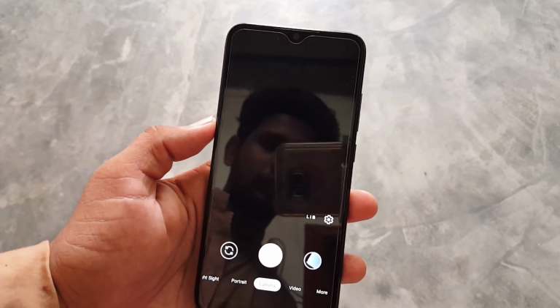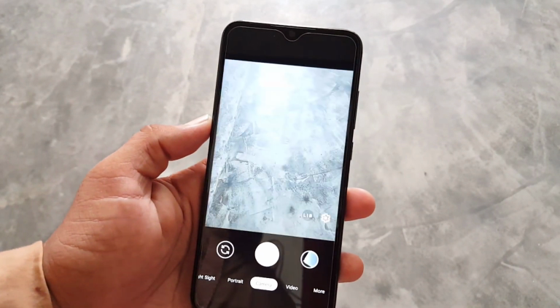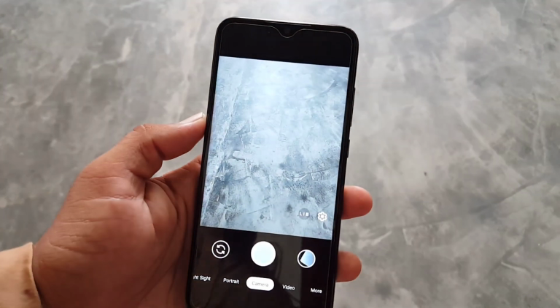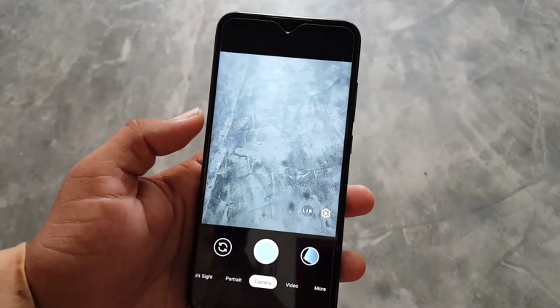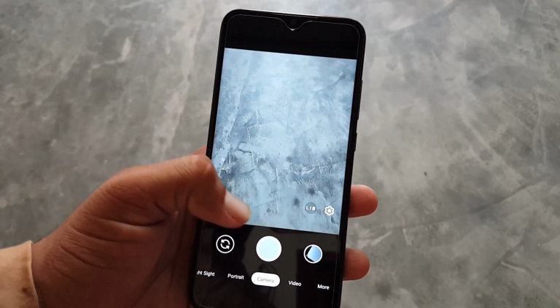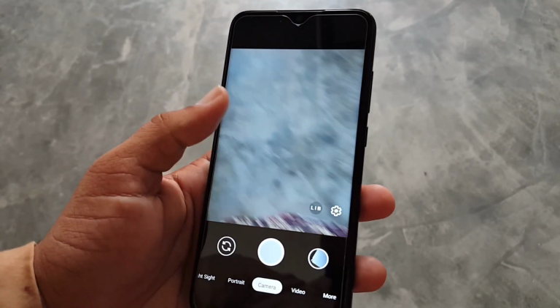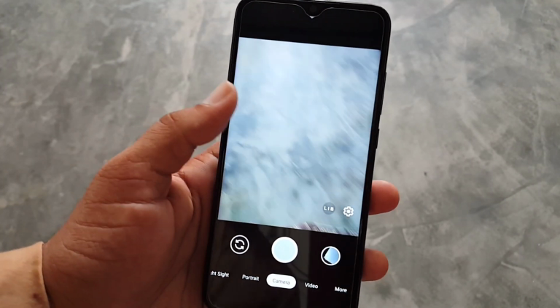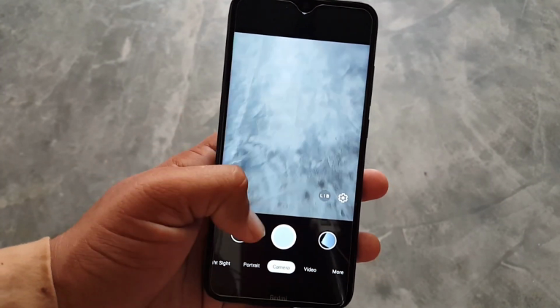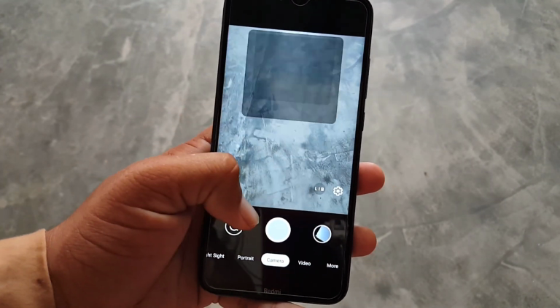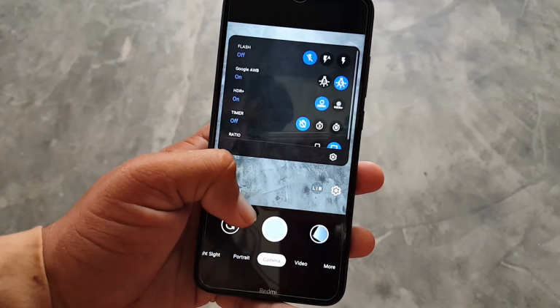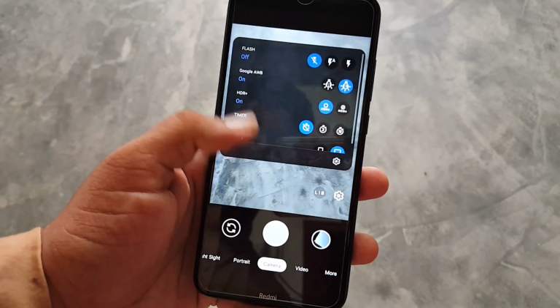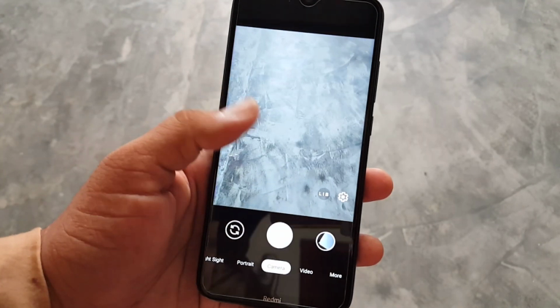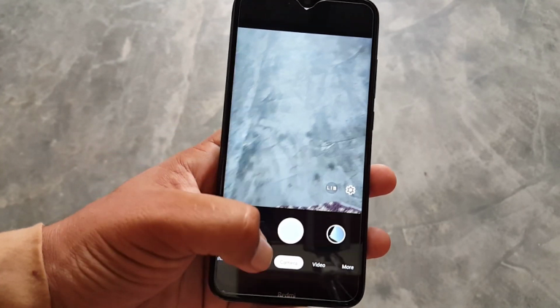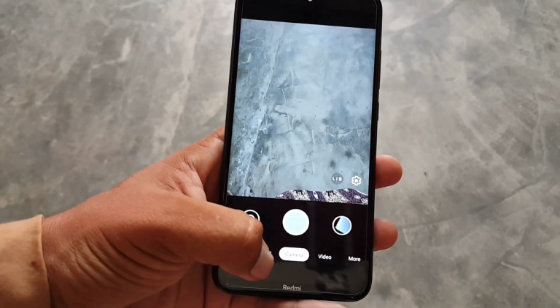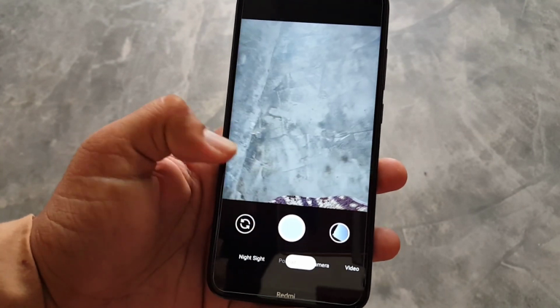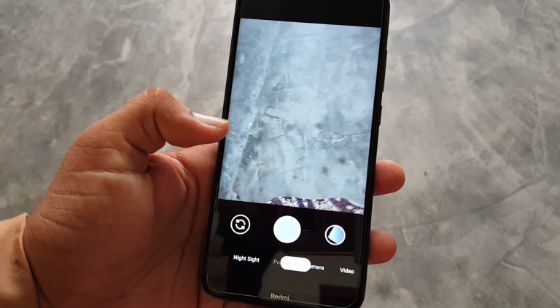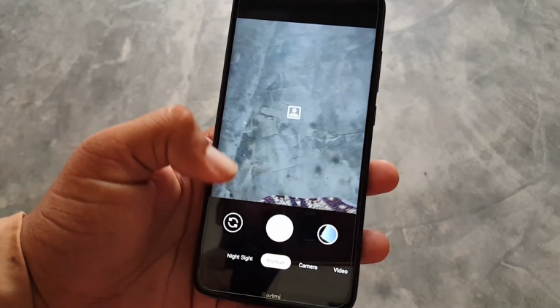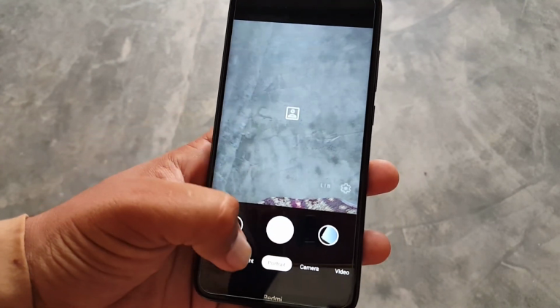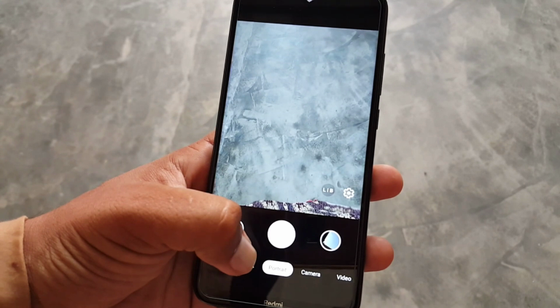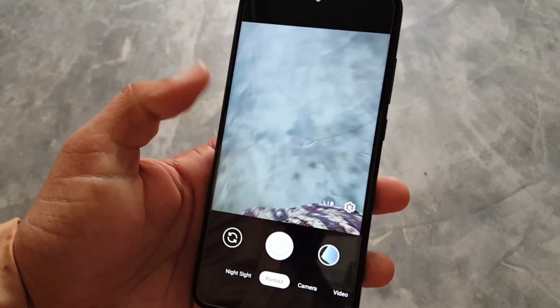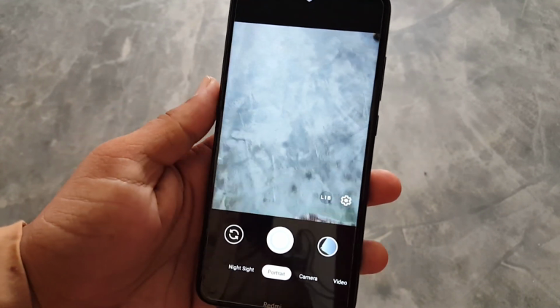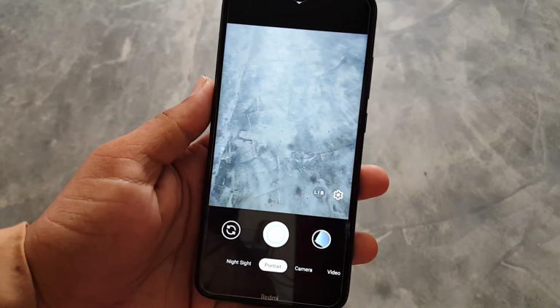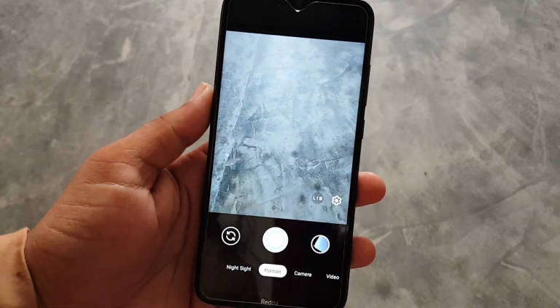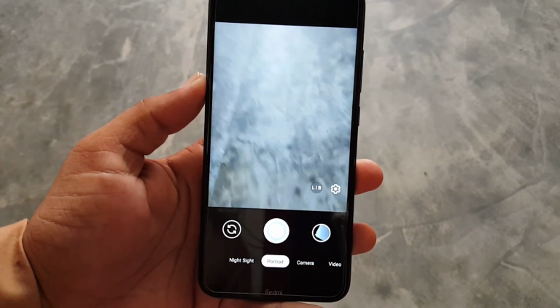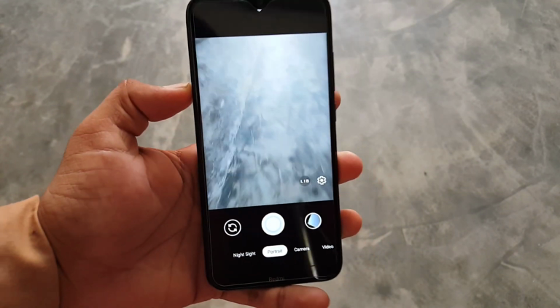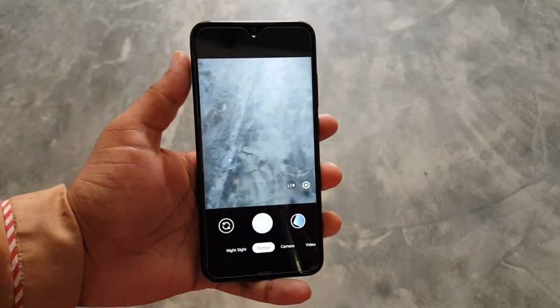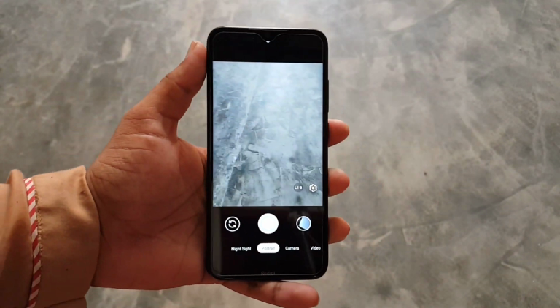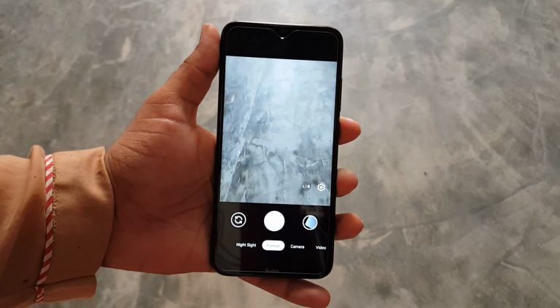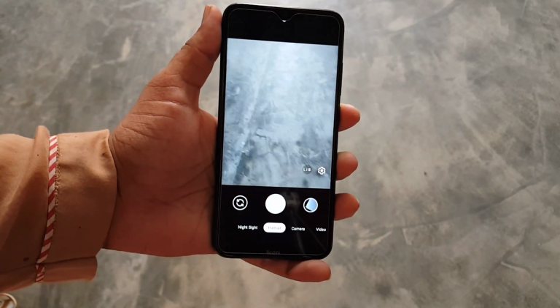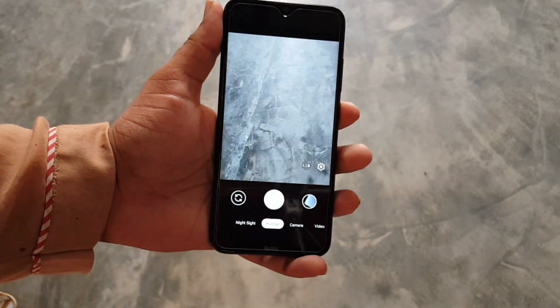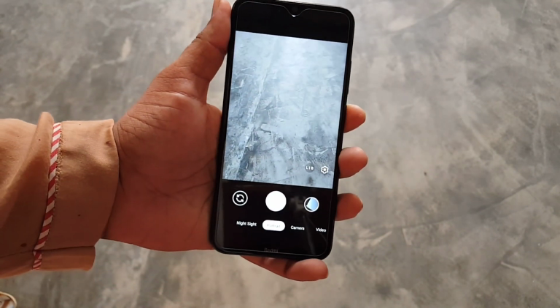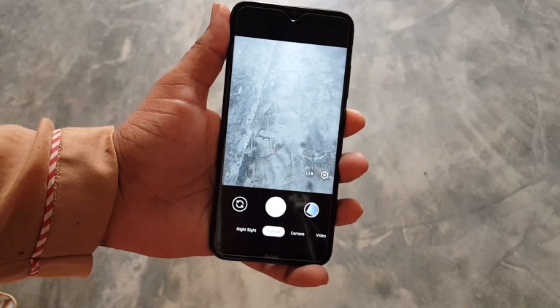So this was the video about GCam 7.4. I hope you guys liked this video — if you did, hit the like button, don't forget to subscribe to my channel, keep supporting, thanks for watching, peace.